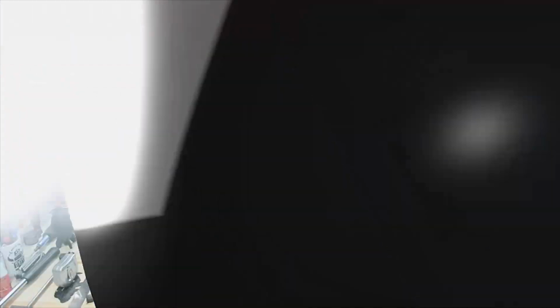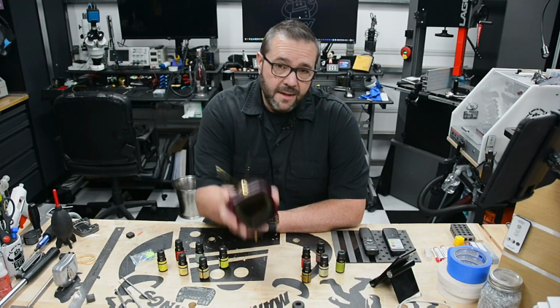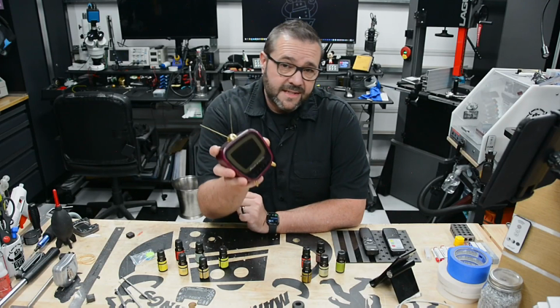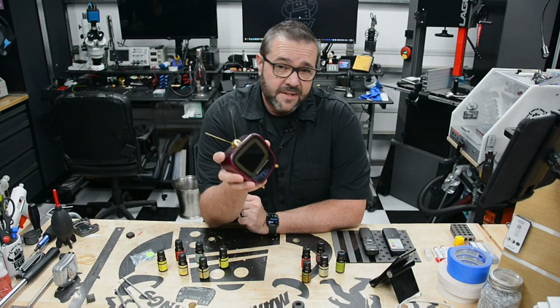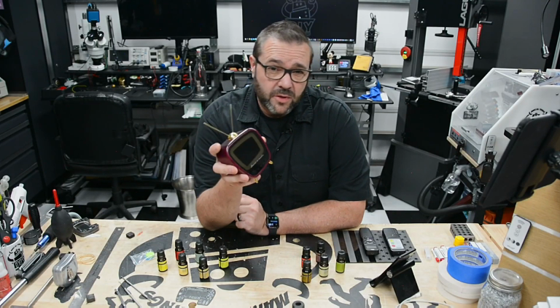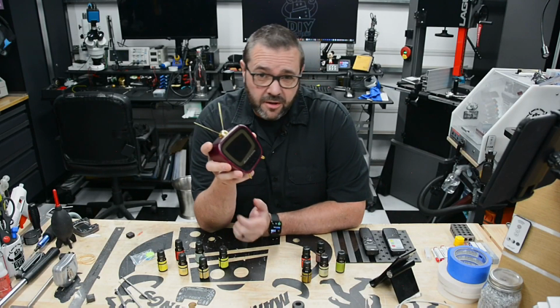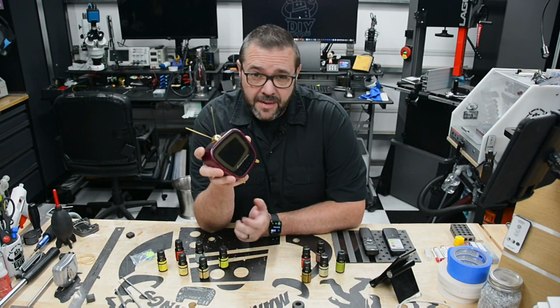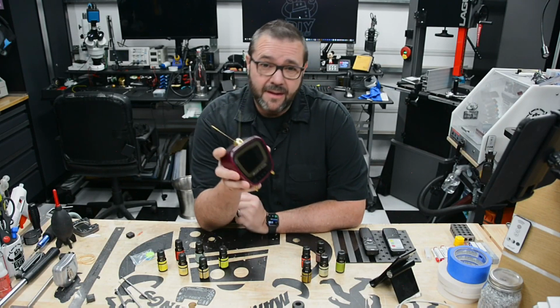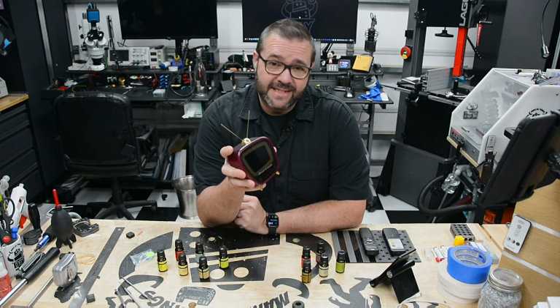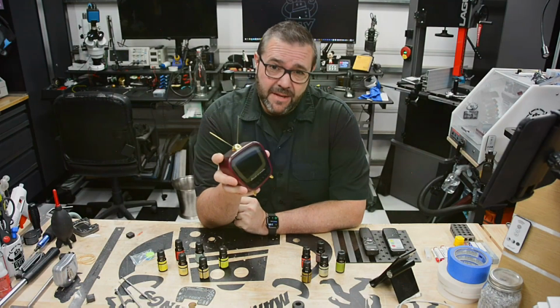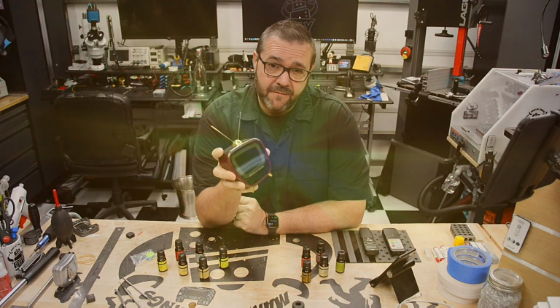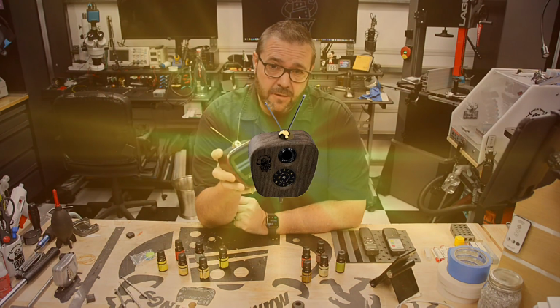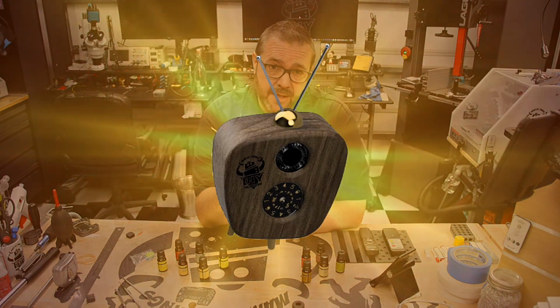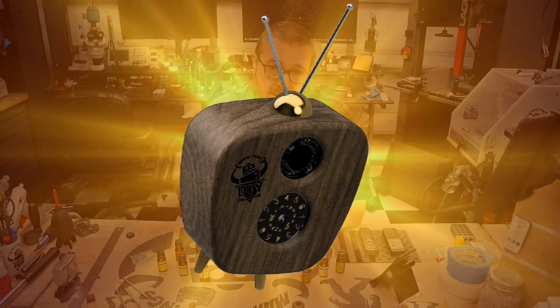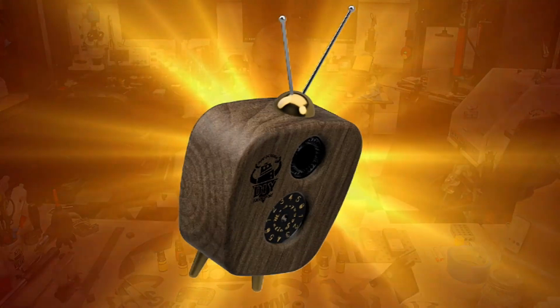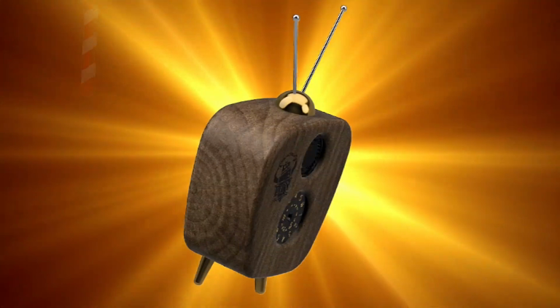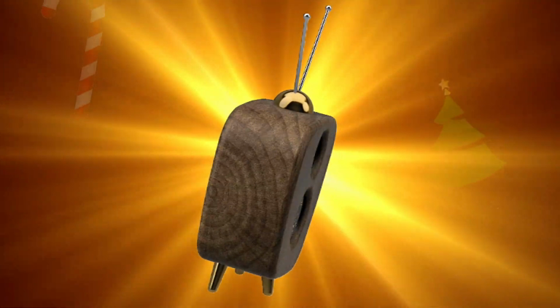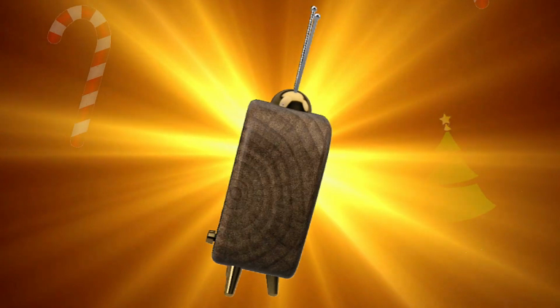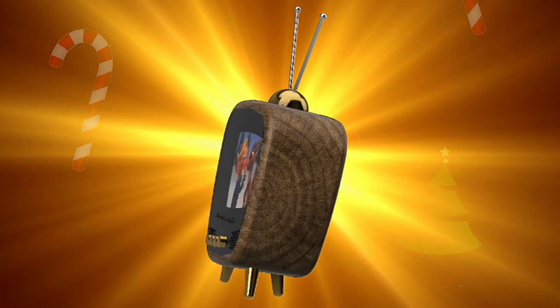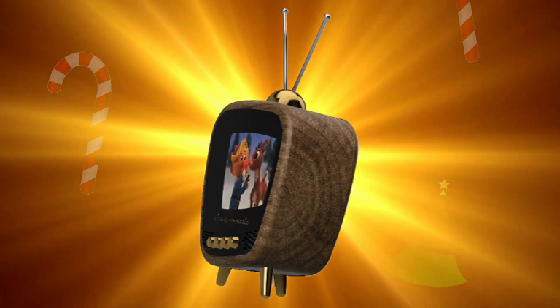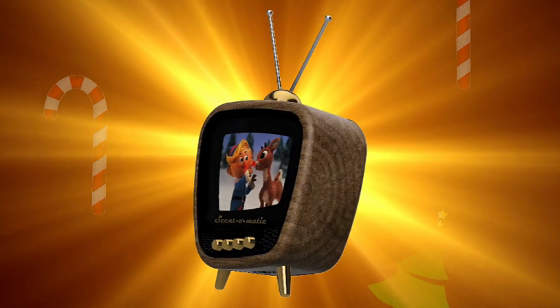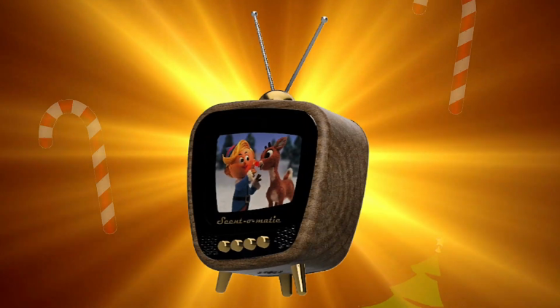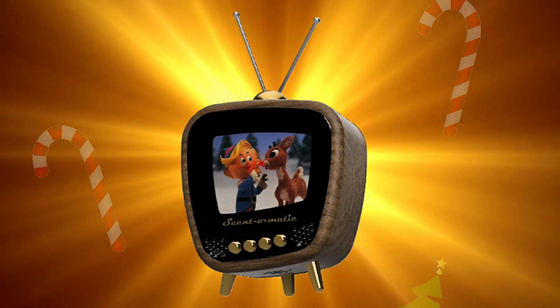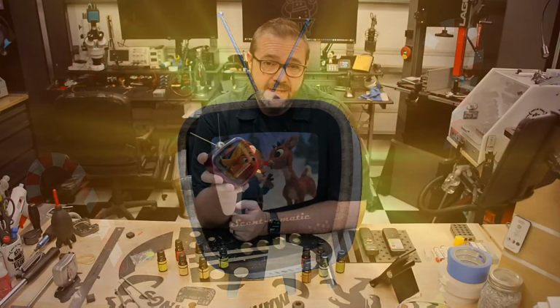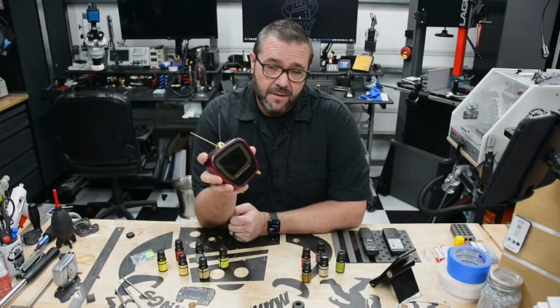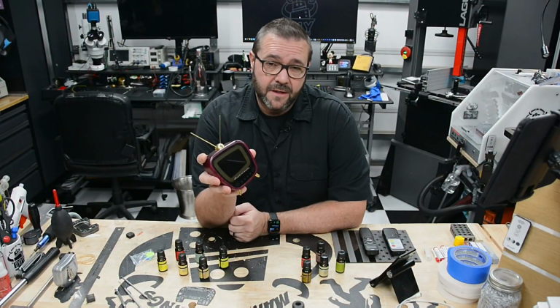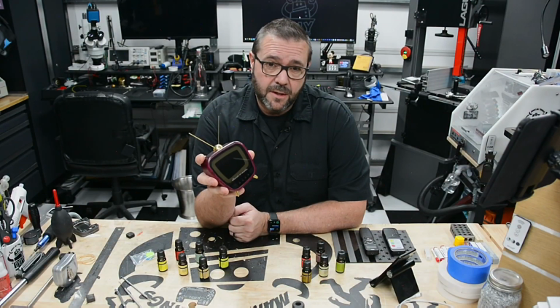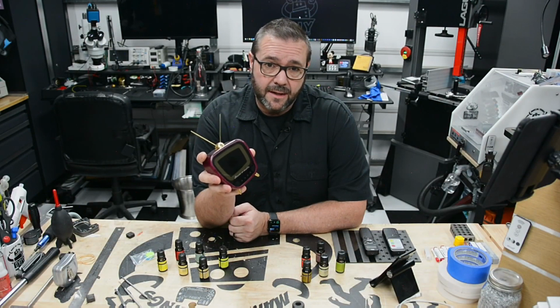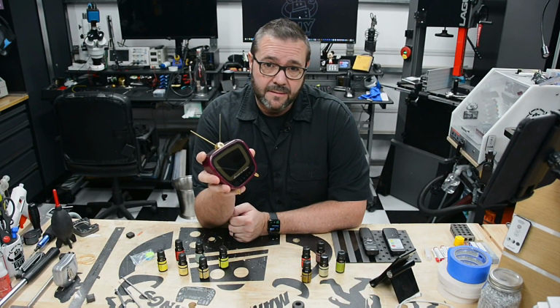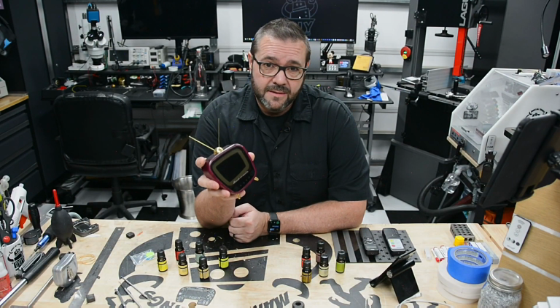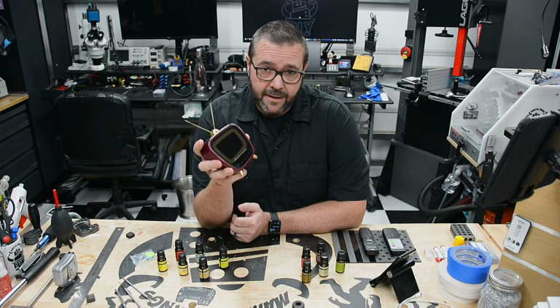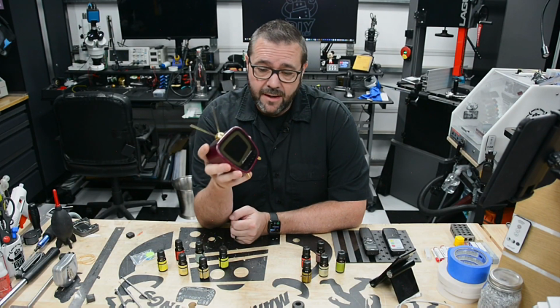In this episode we're circling back on the cinematic video player. We'll bring it all together, program it, then demo the finished product. Stick around.